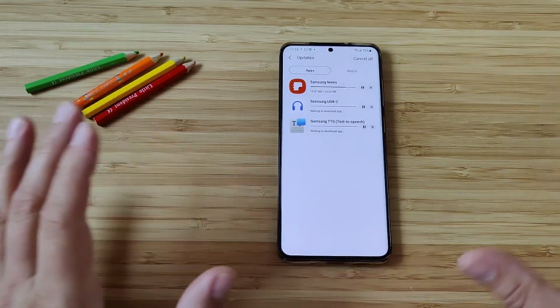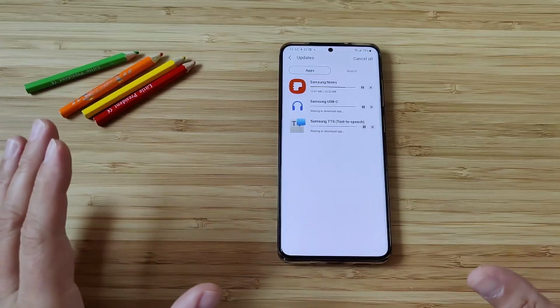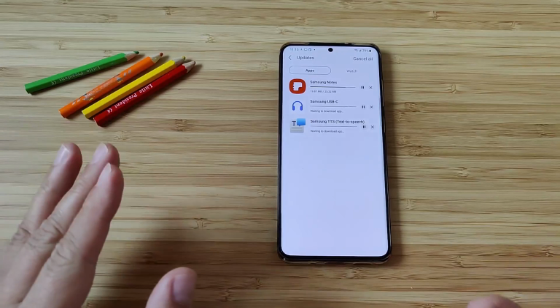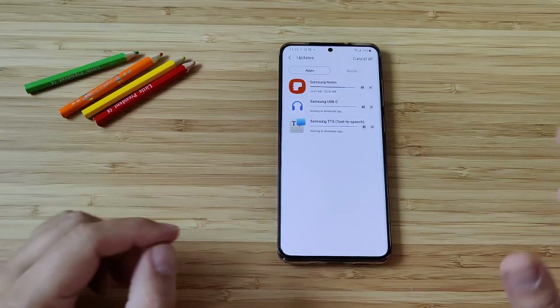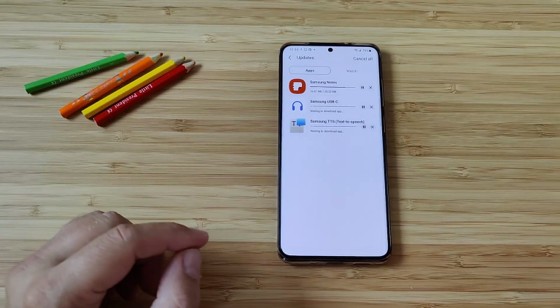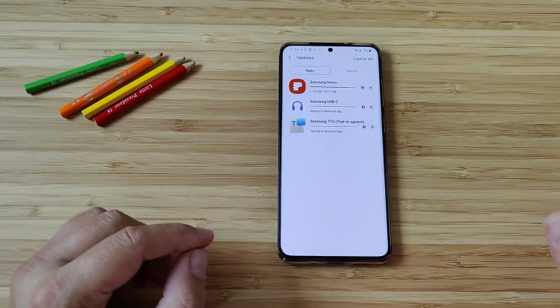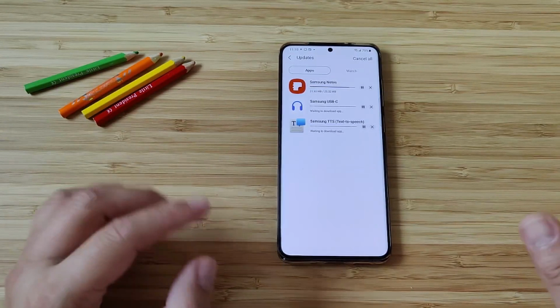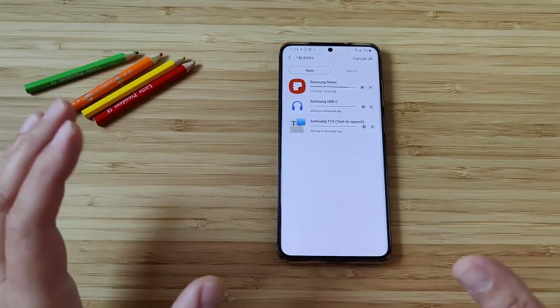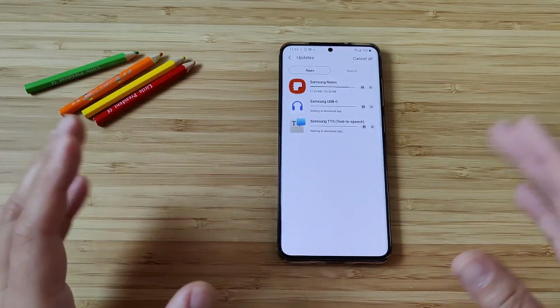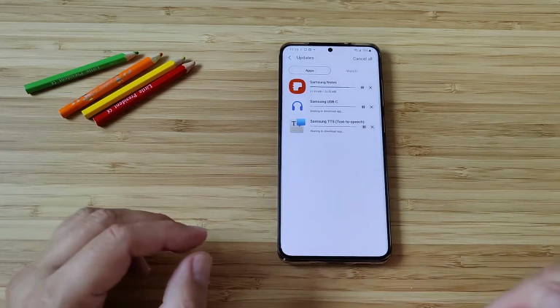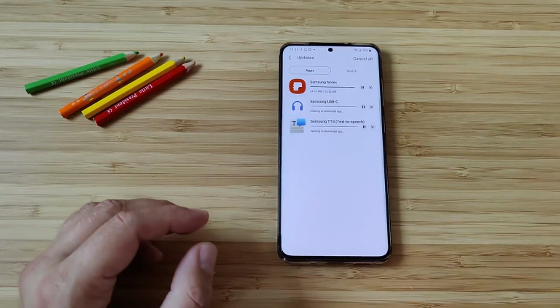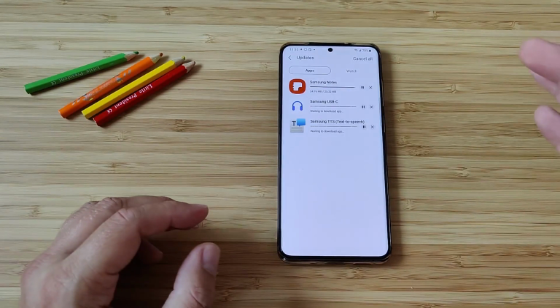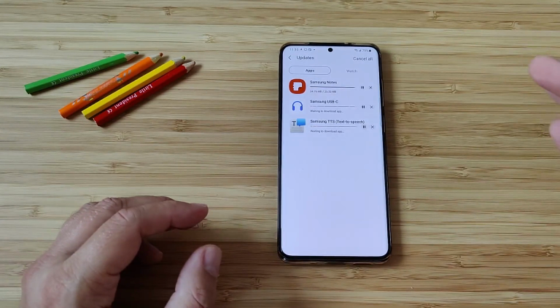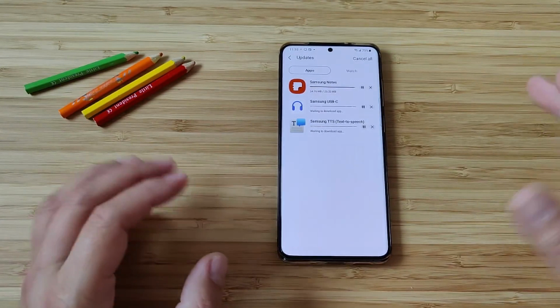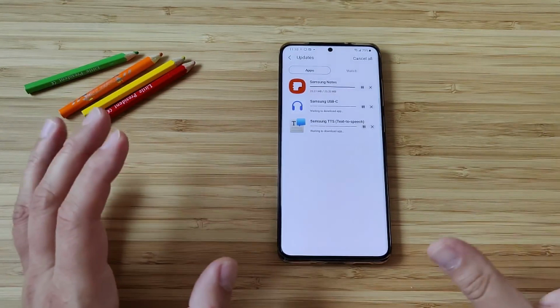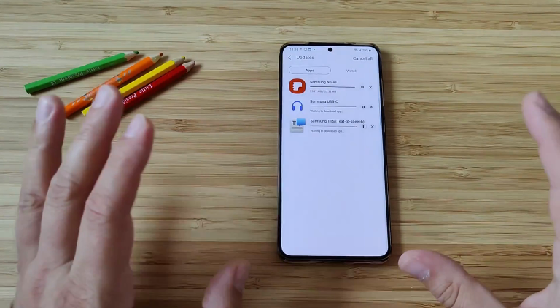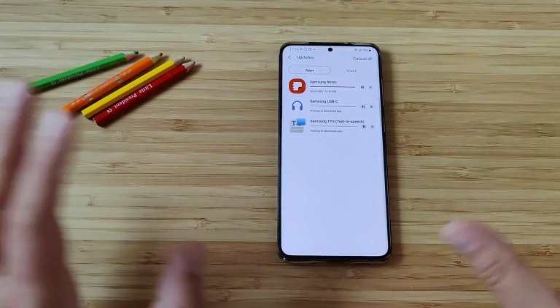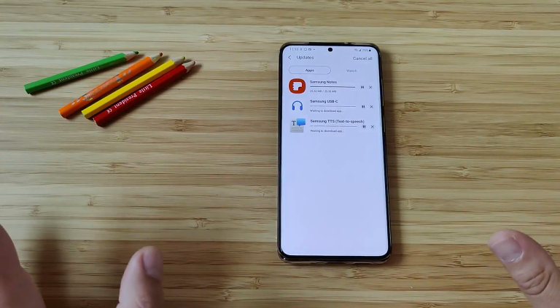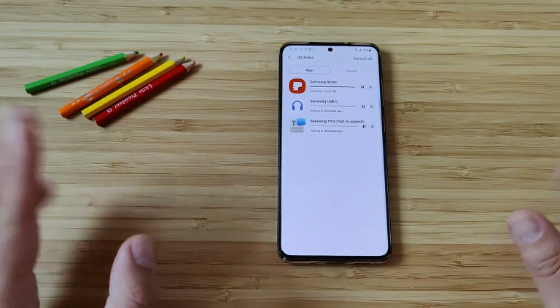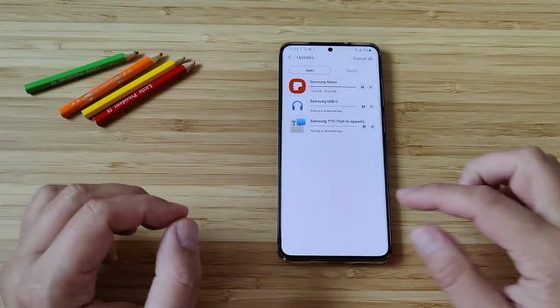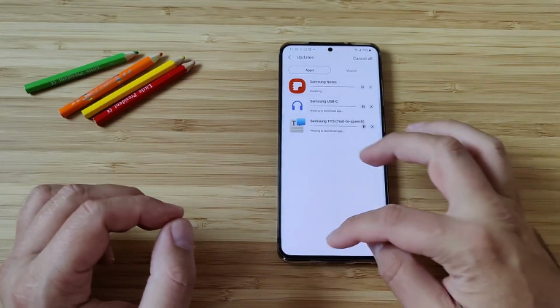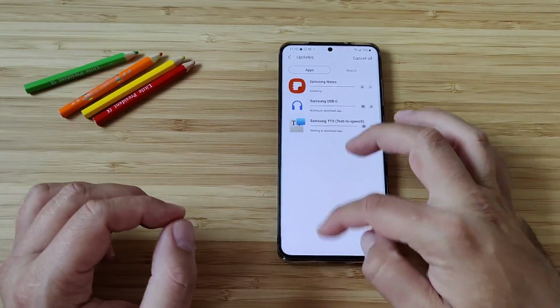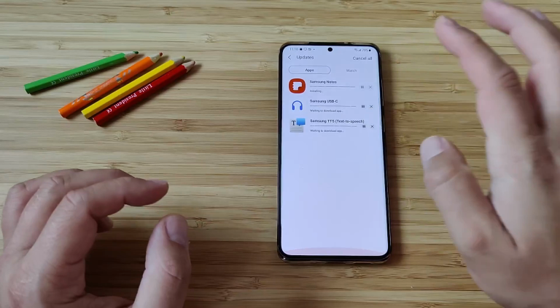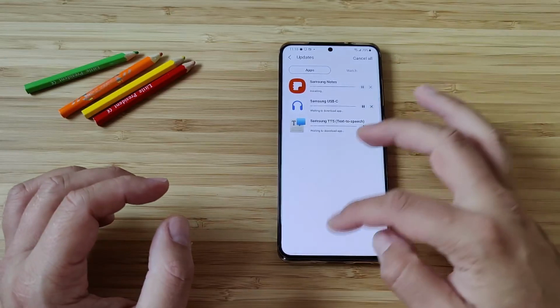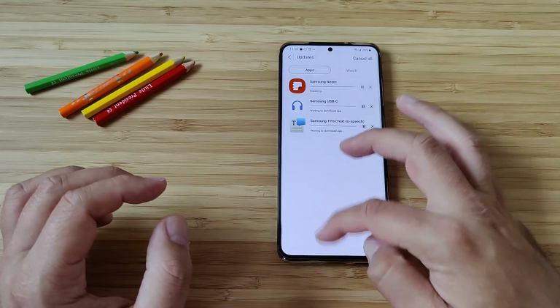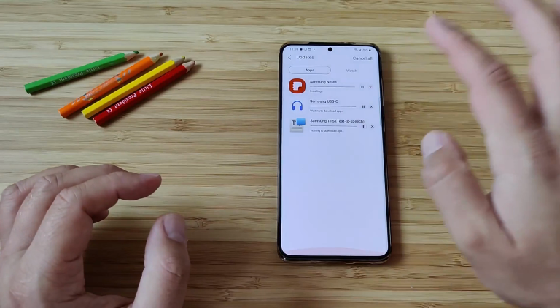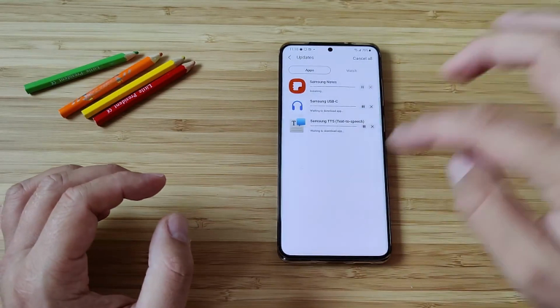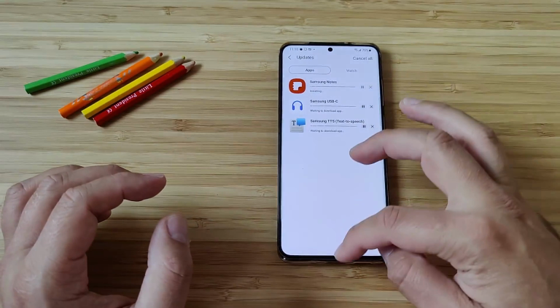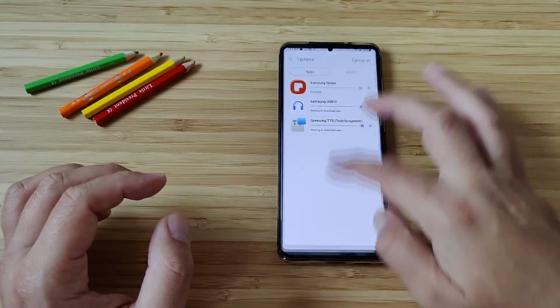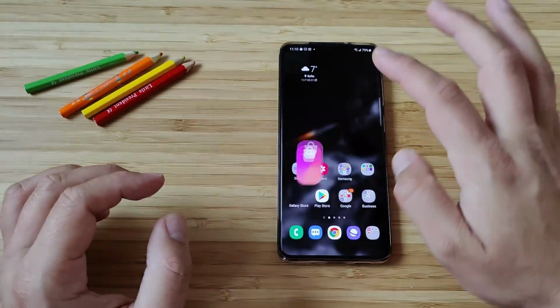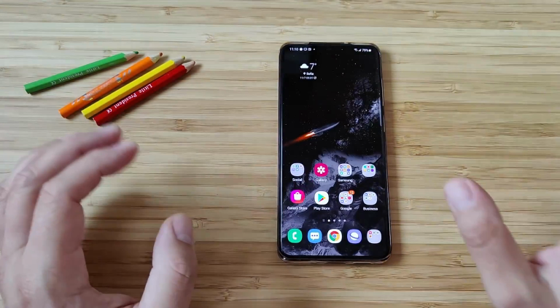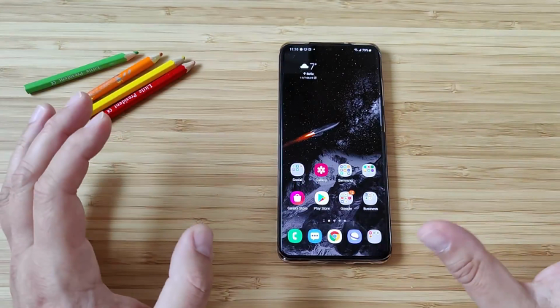Maybe if you have an older device the updates are not going to be so often. But I promised to show you something very interesting at the end of my video.